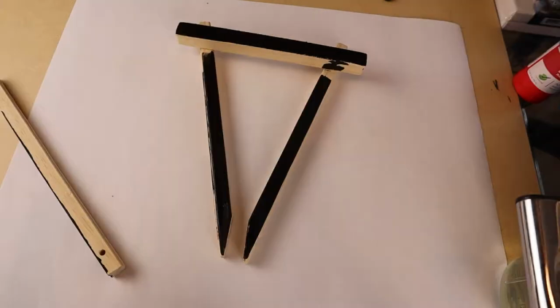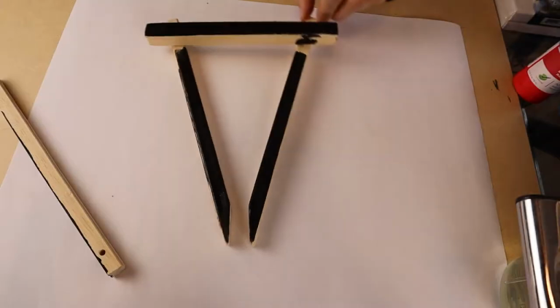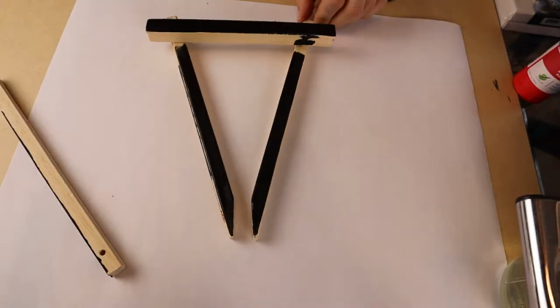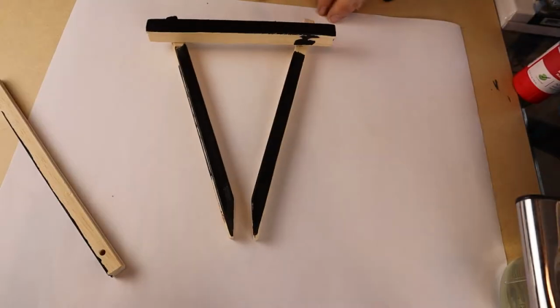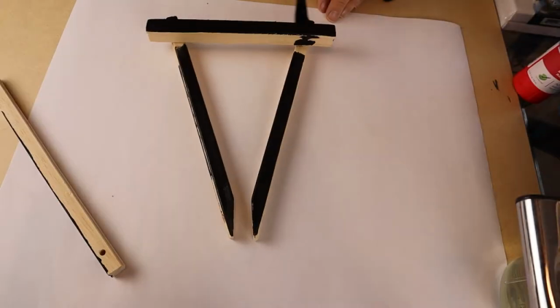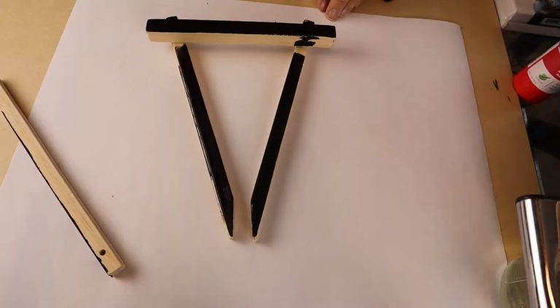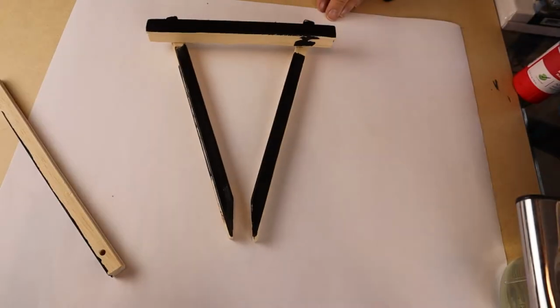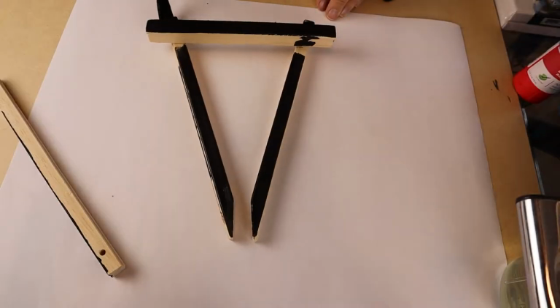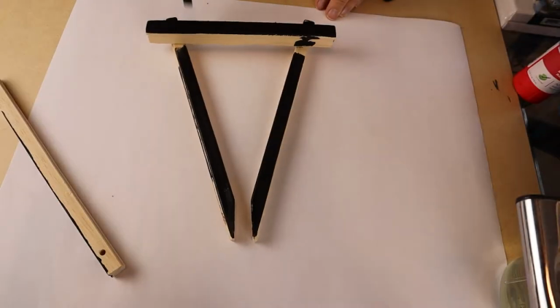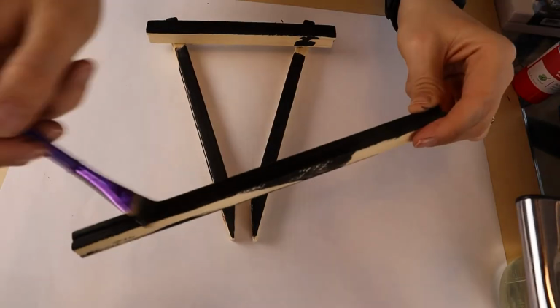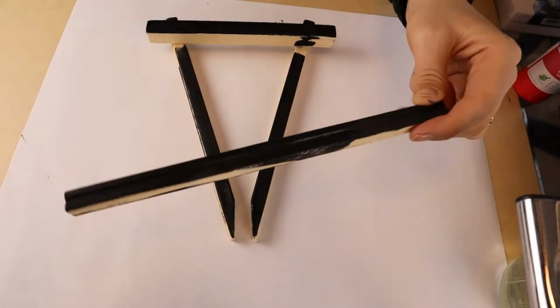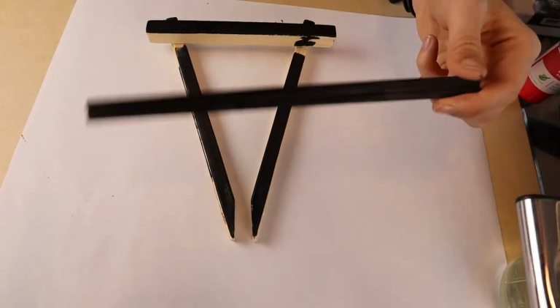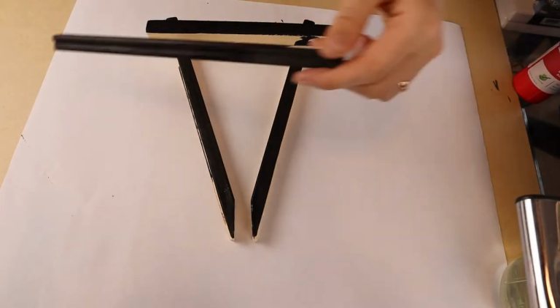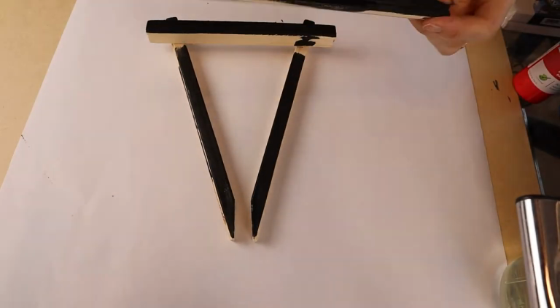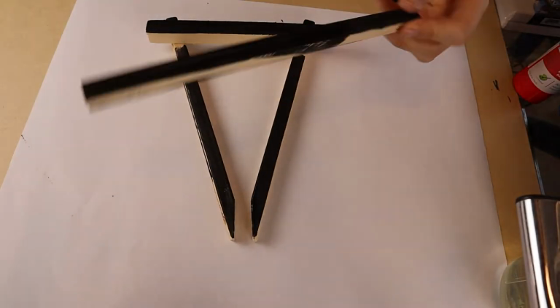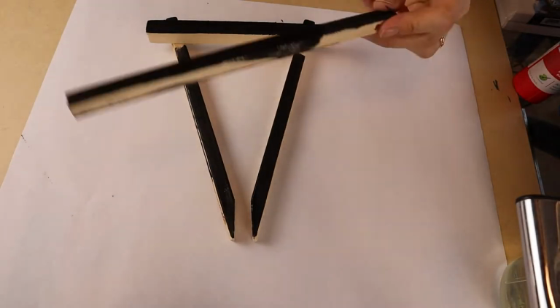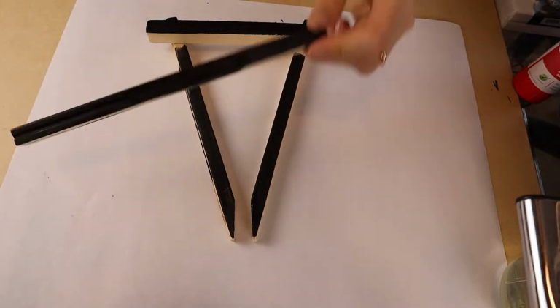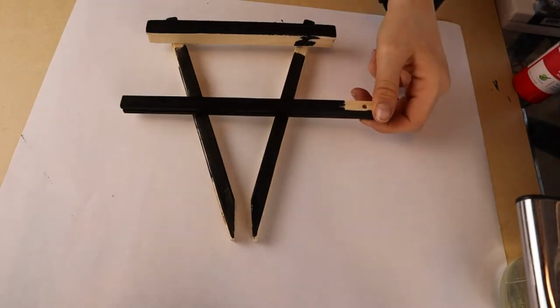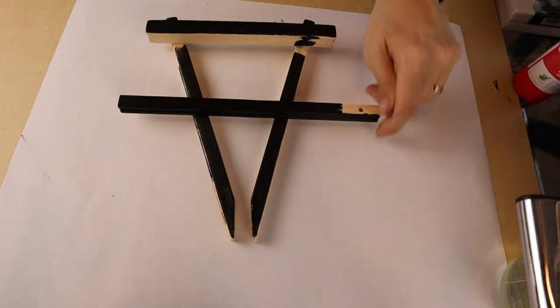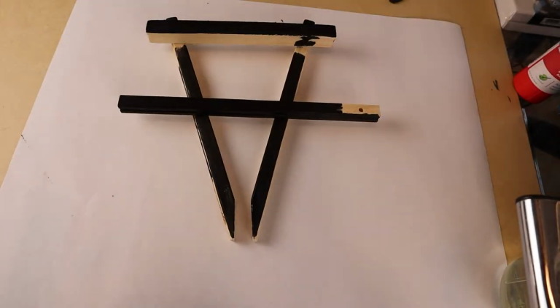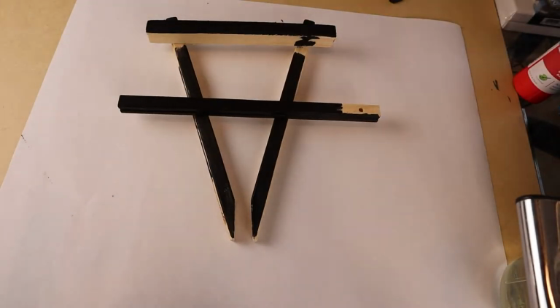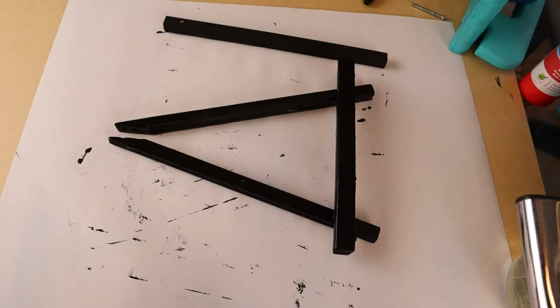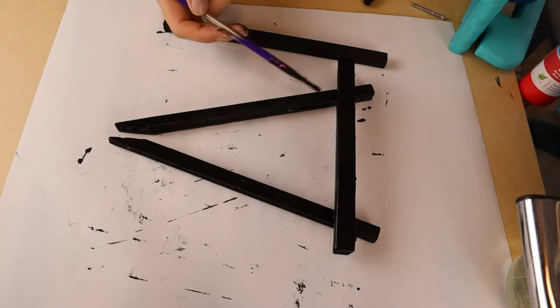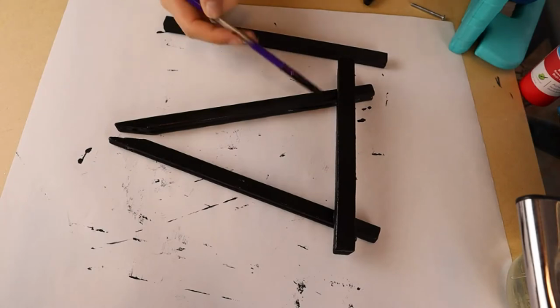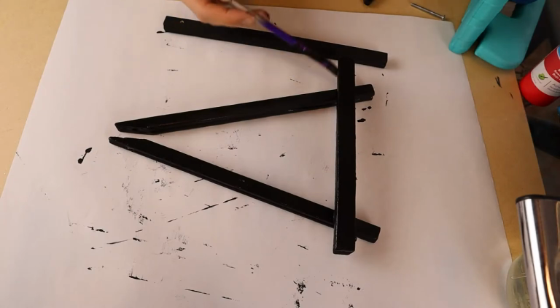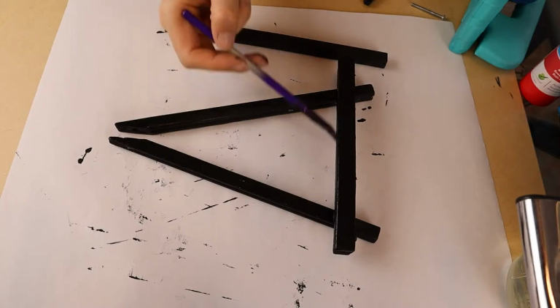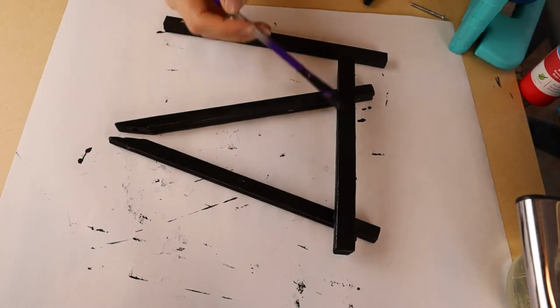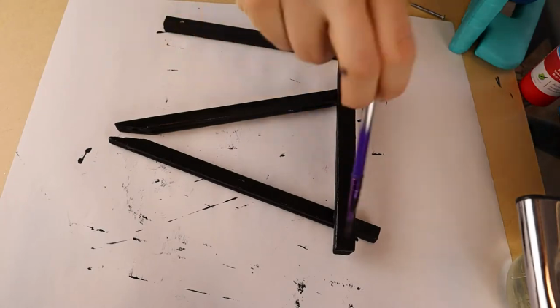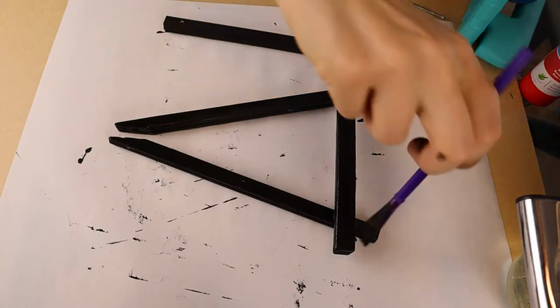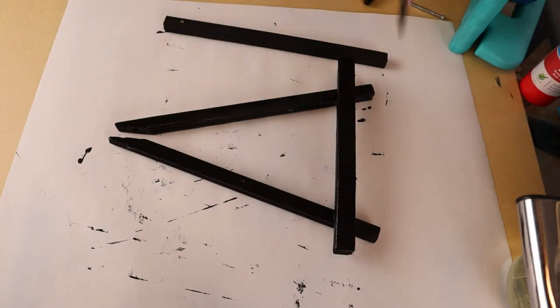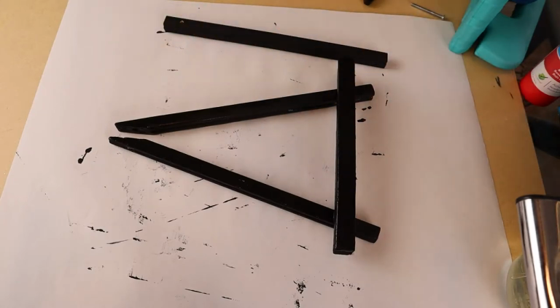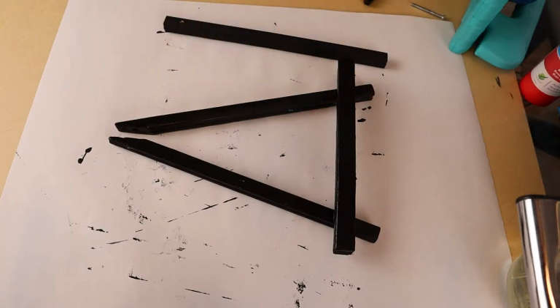Let's start by painting the easel black. Take the easel apart so I can paint it more easily.